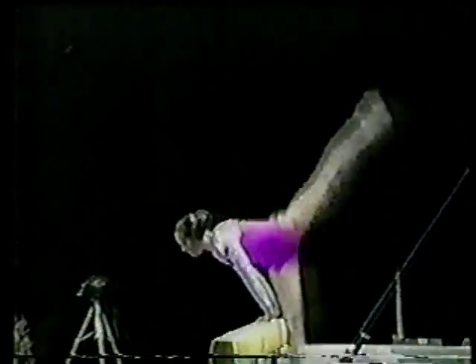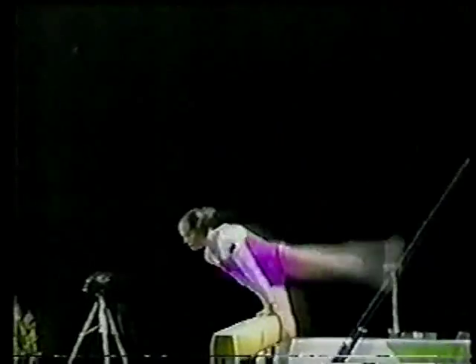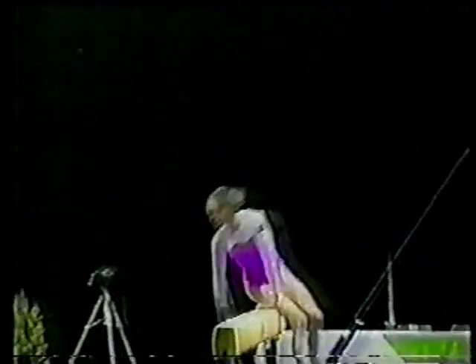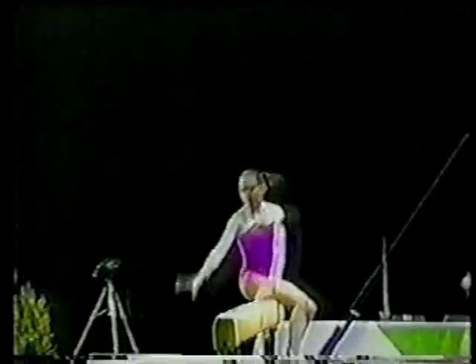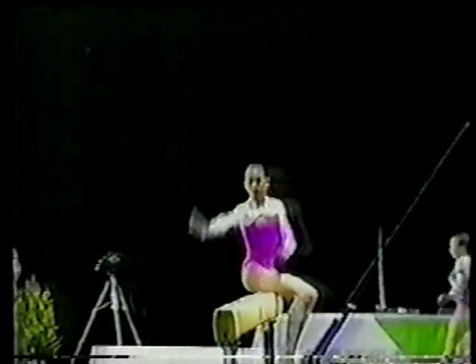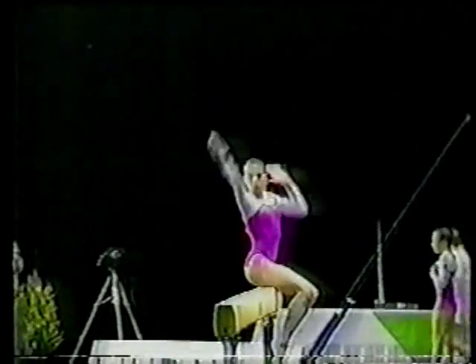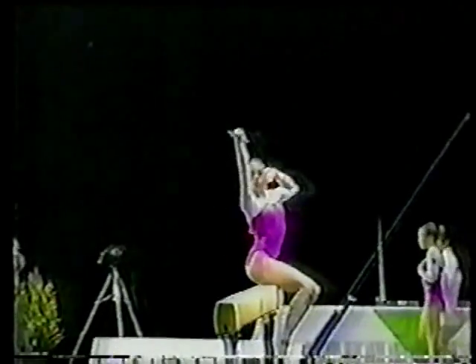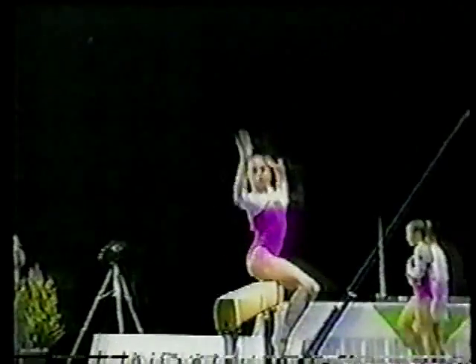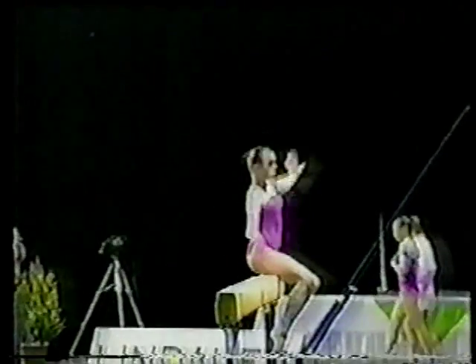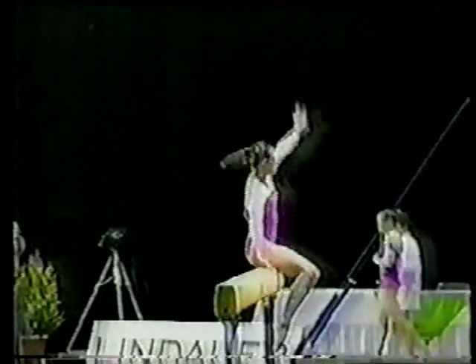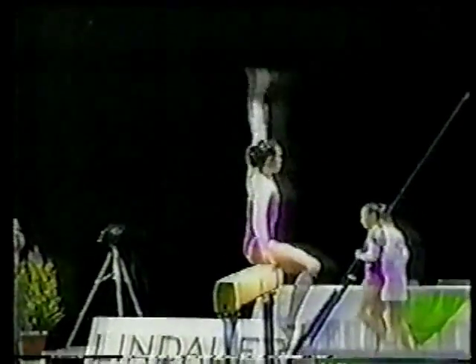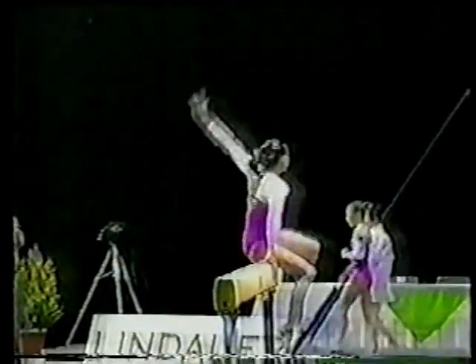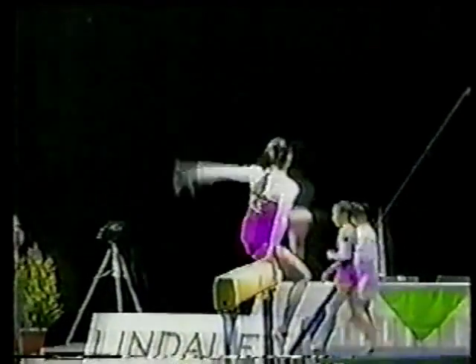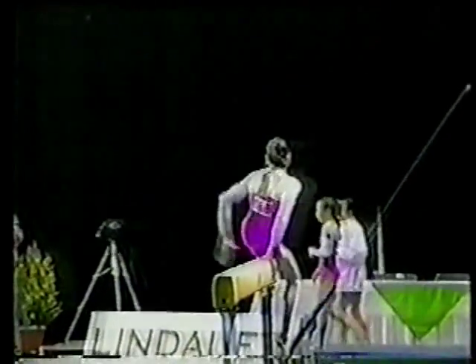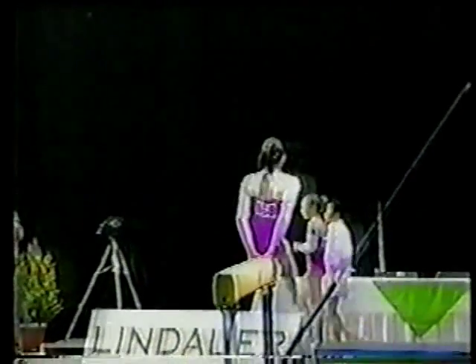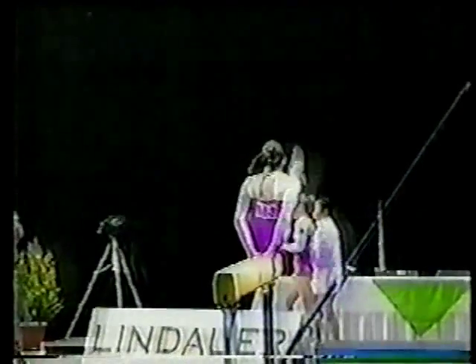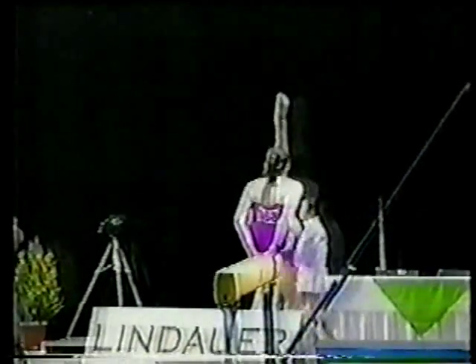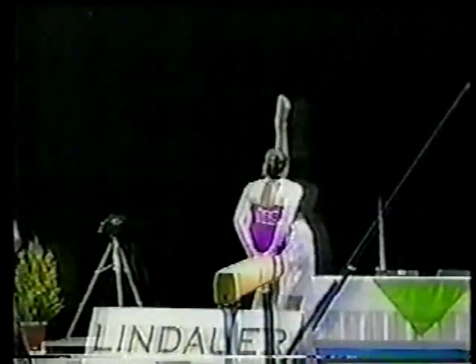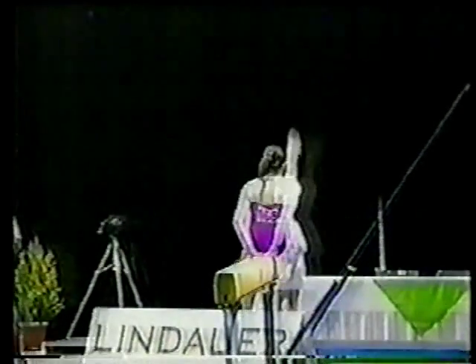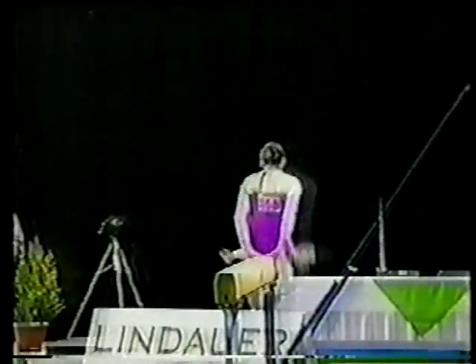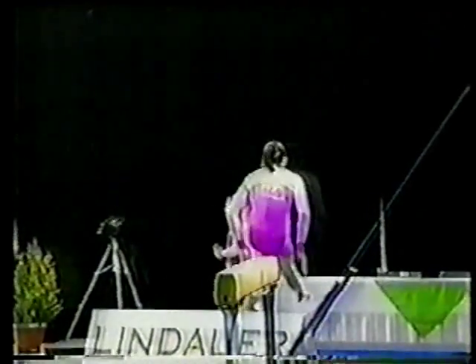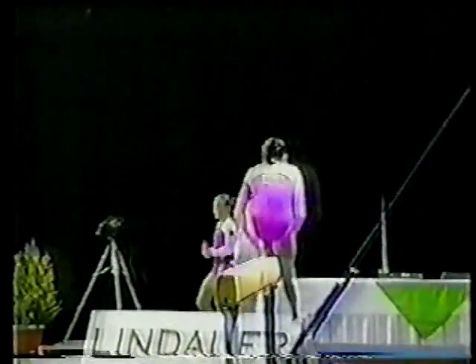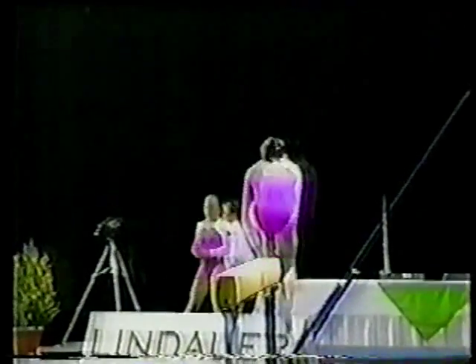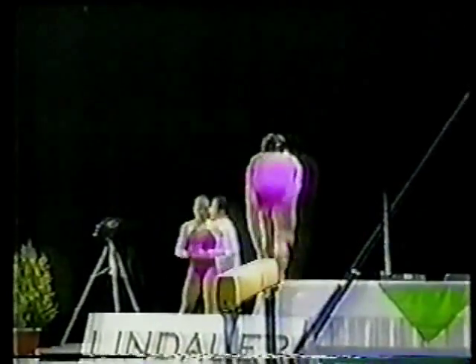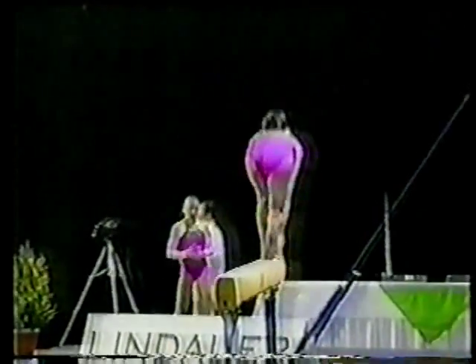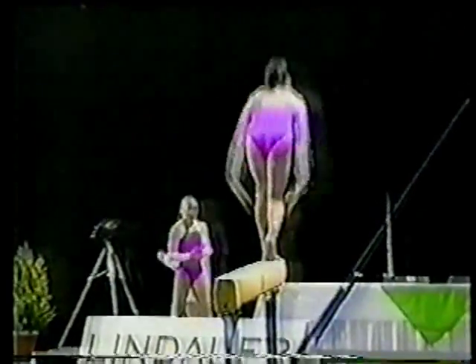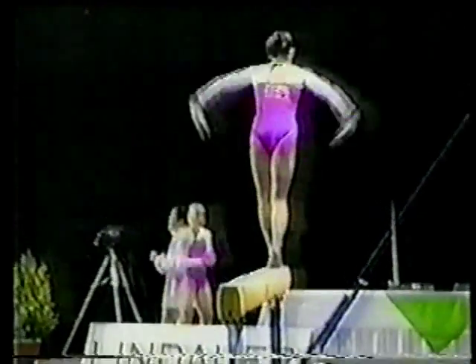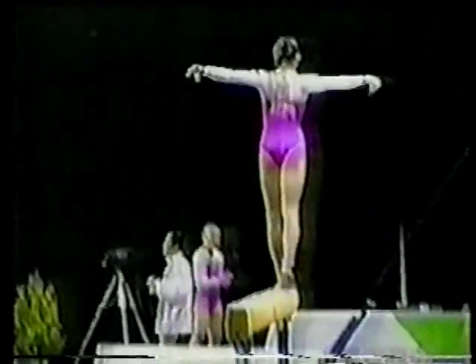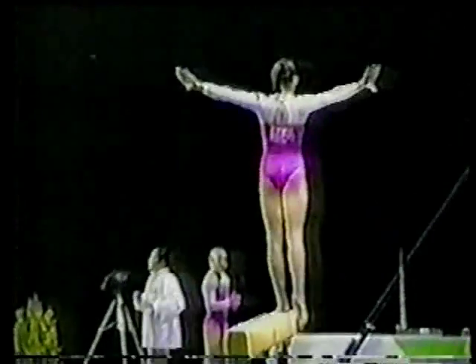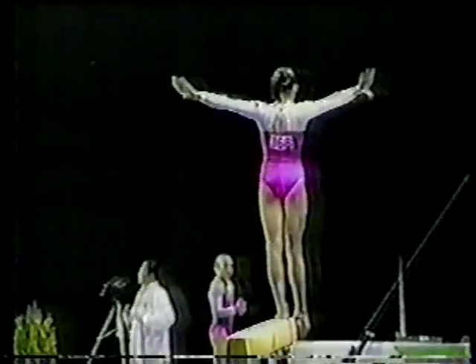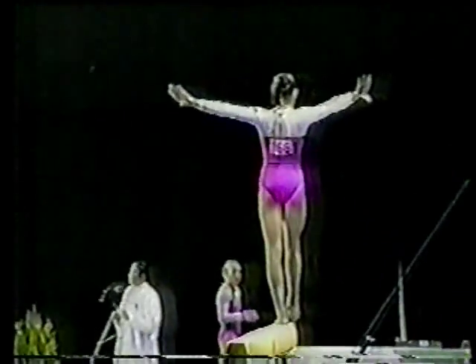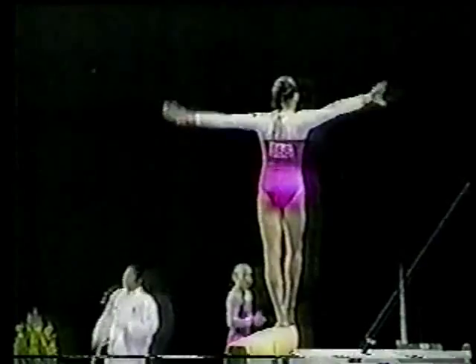Valdez, quarter turn, back down to the beam — nice transition movements.